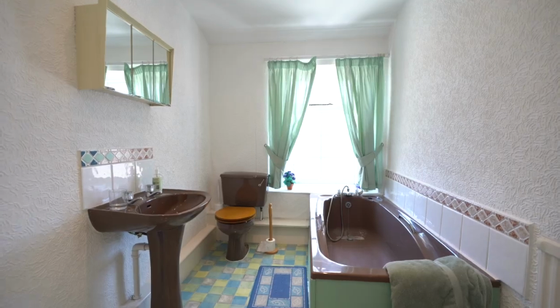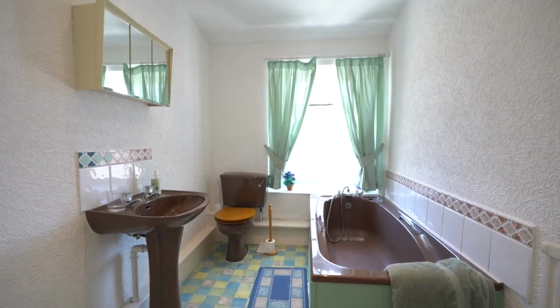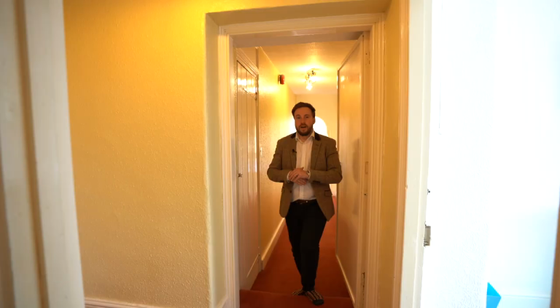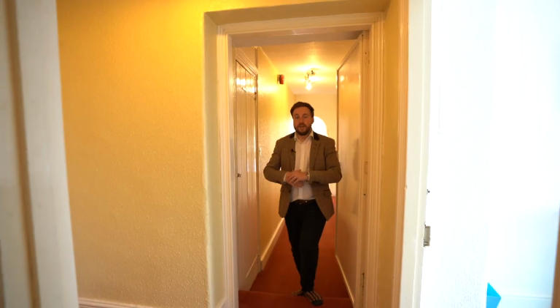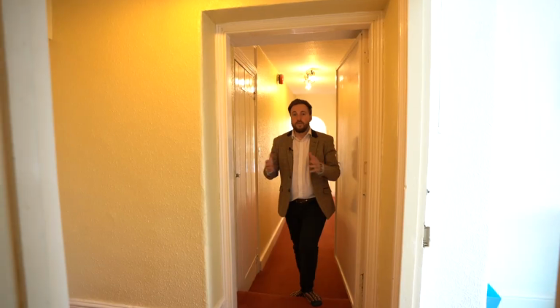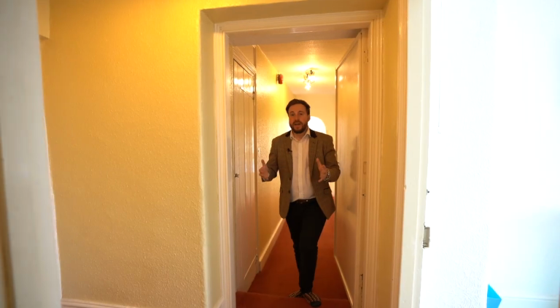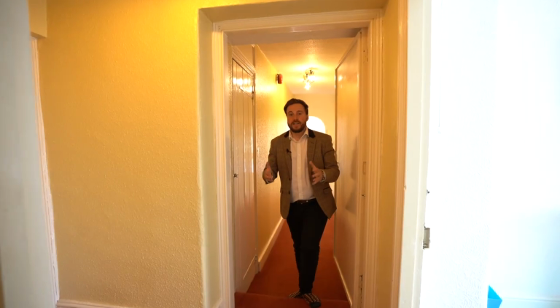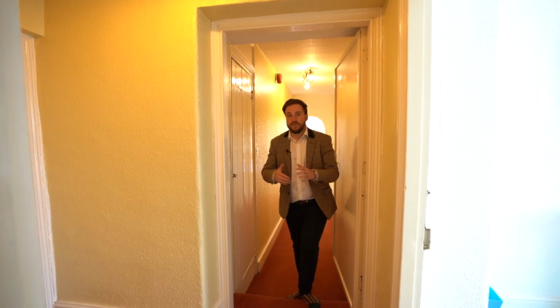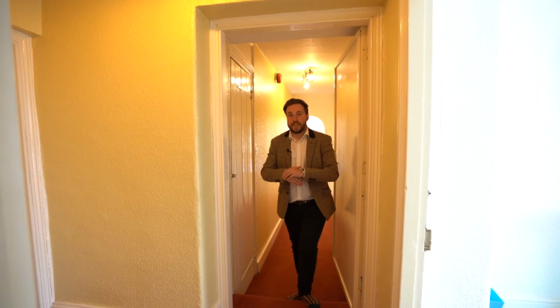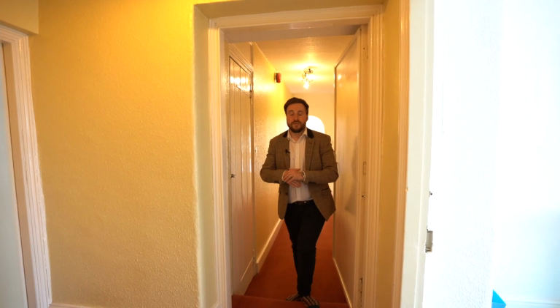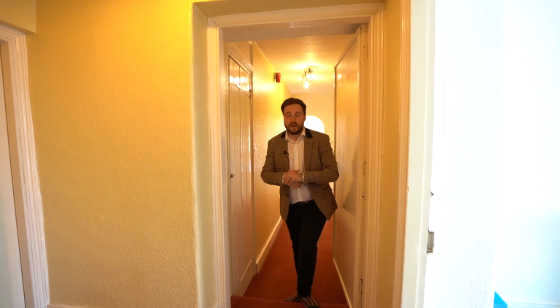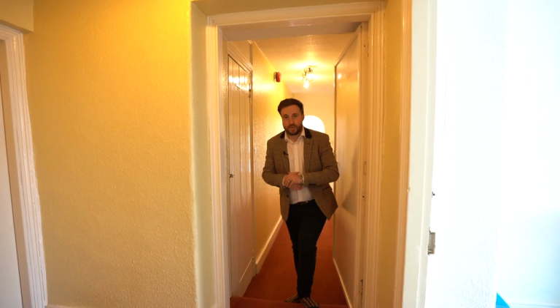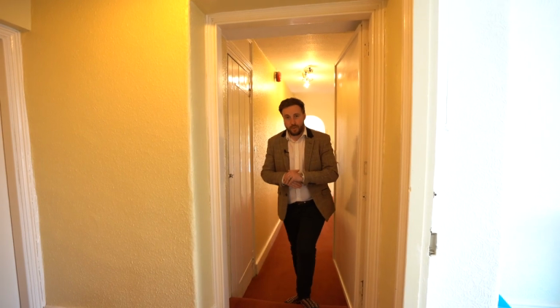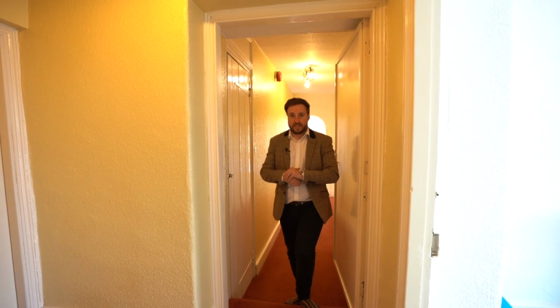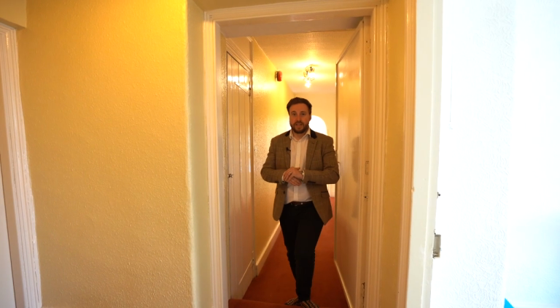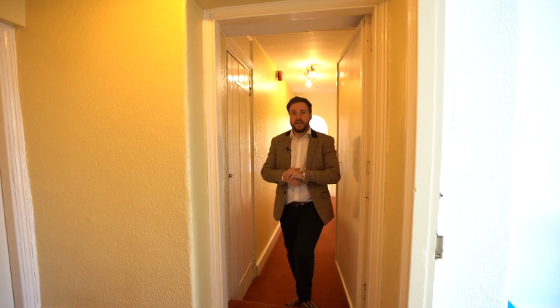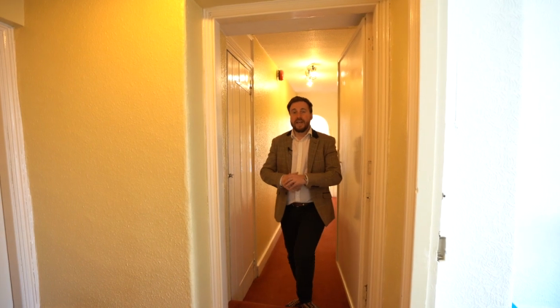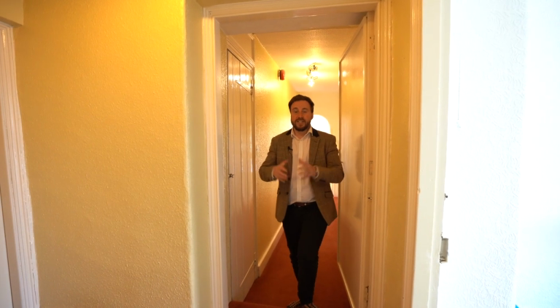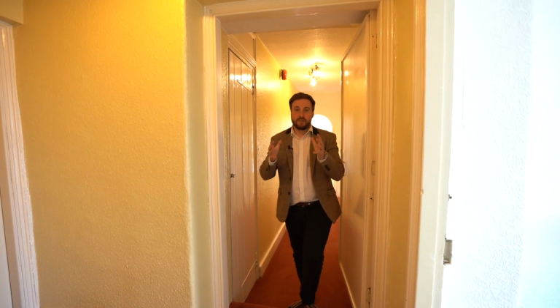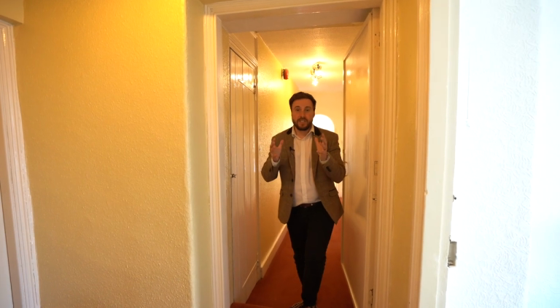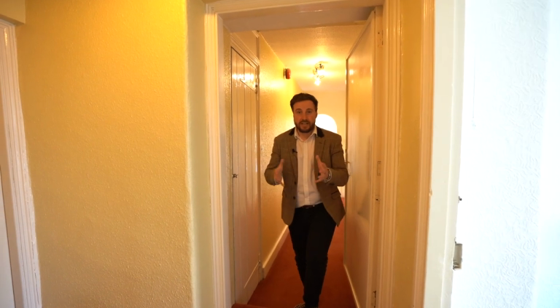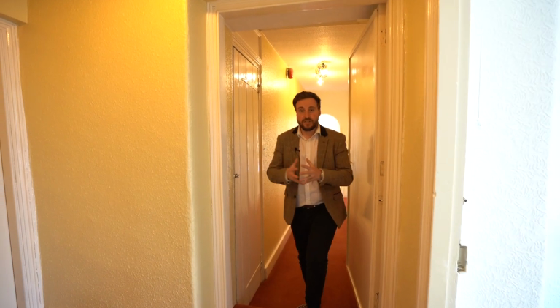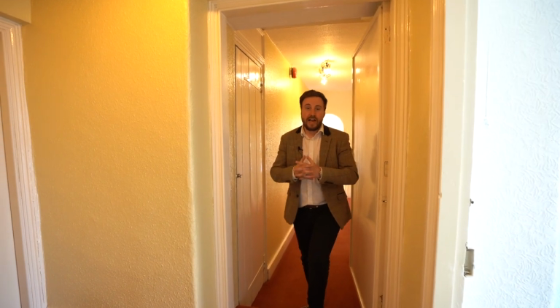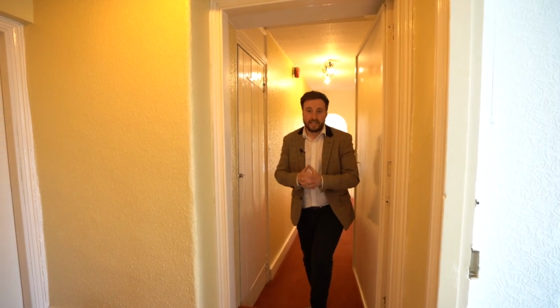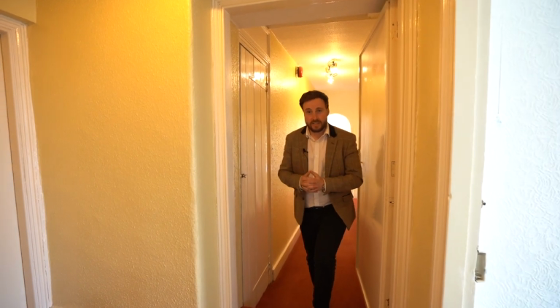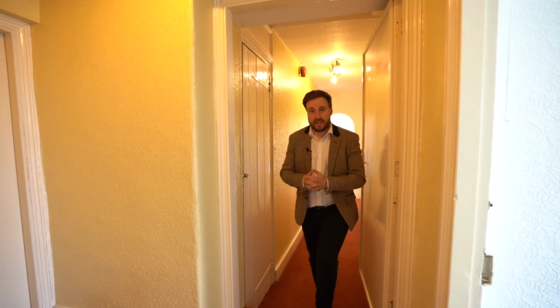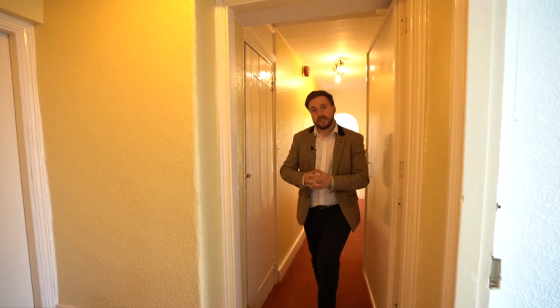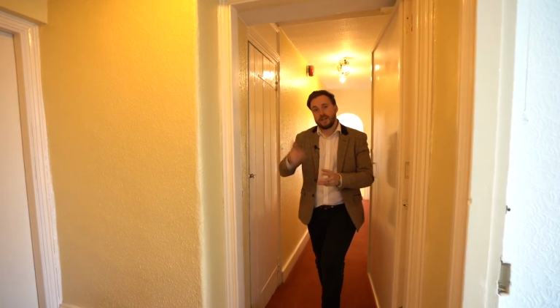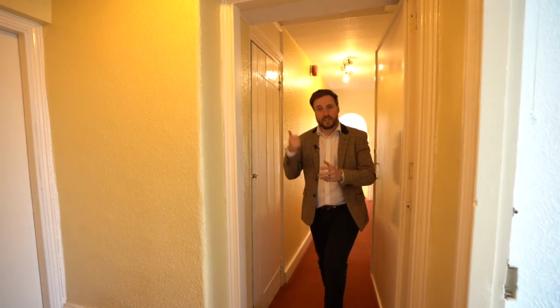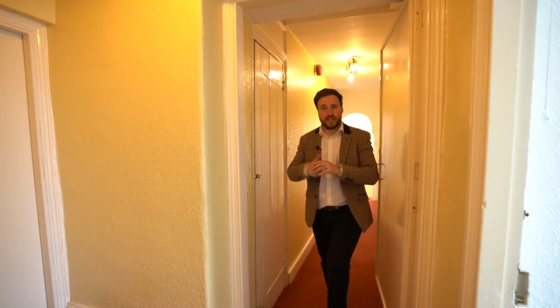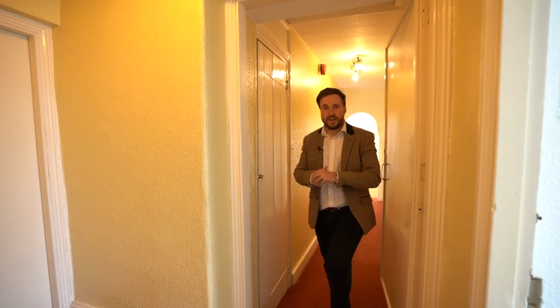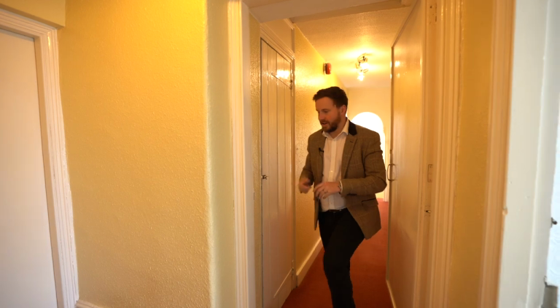Another amazing feature about this property is its substantial attic space. Let's go take a look.